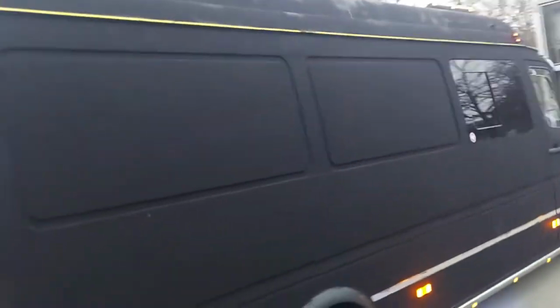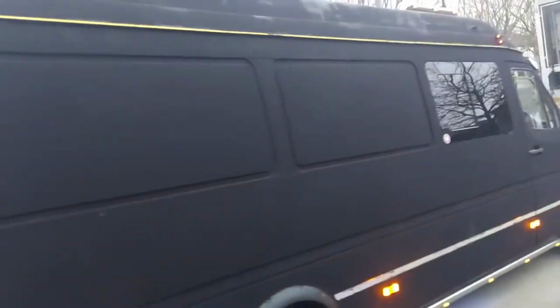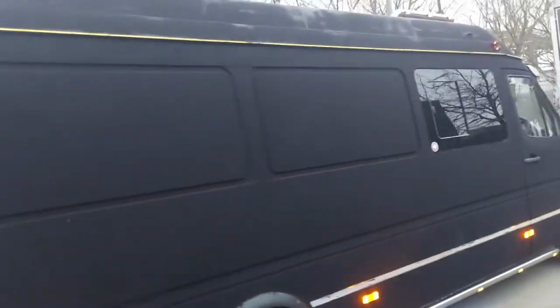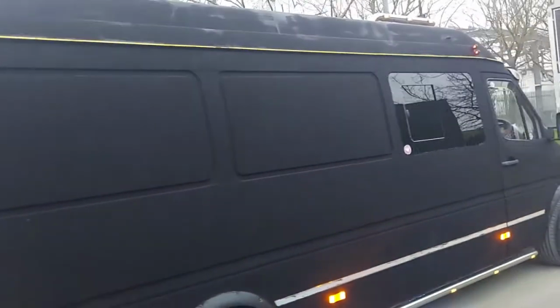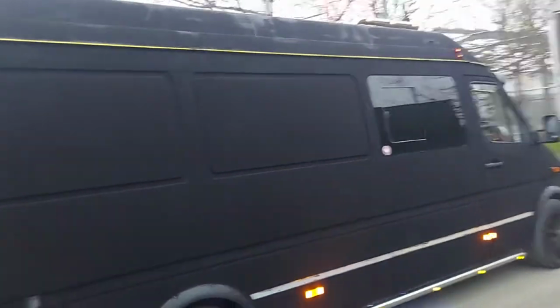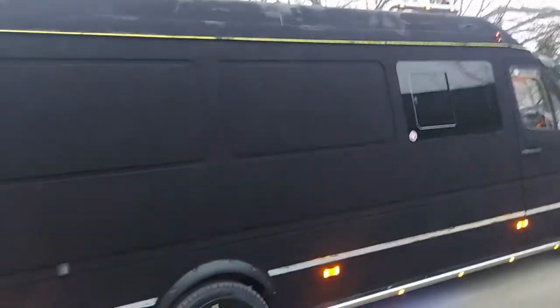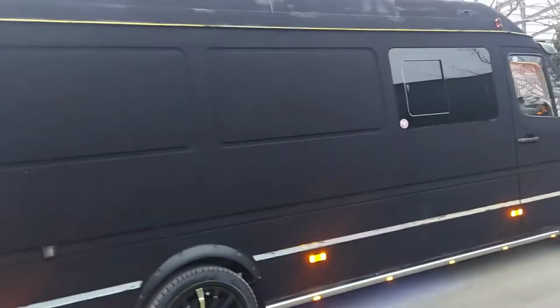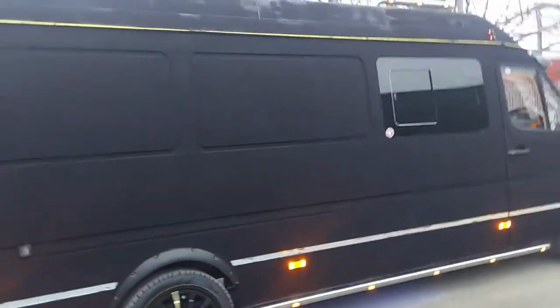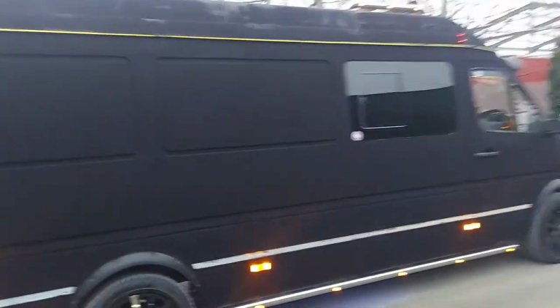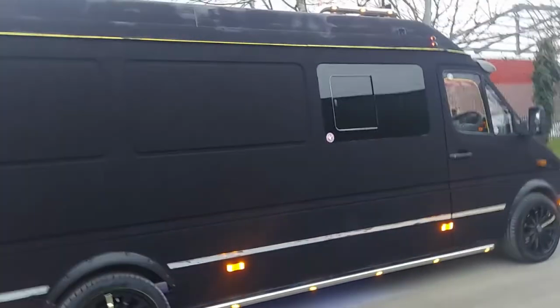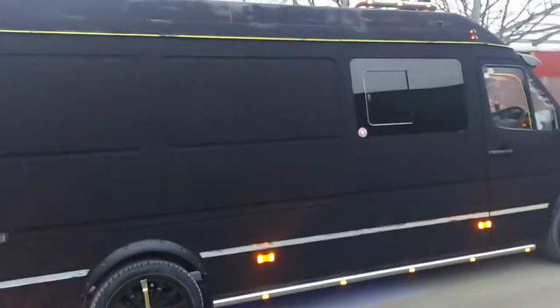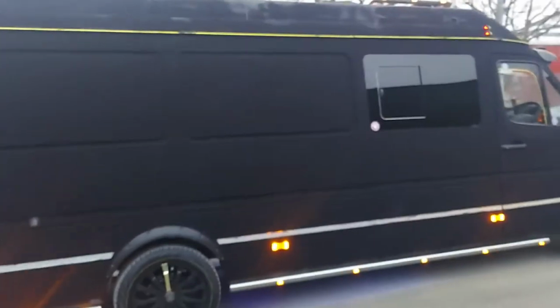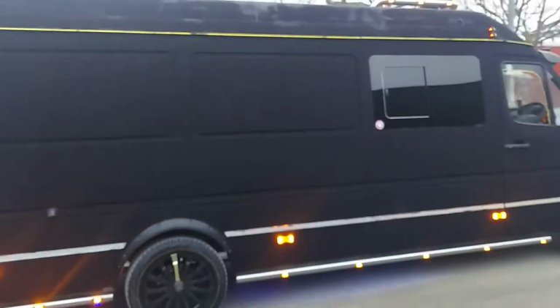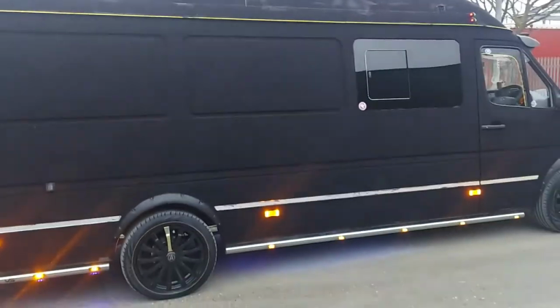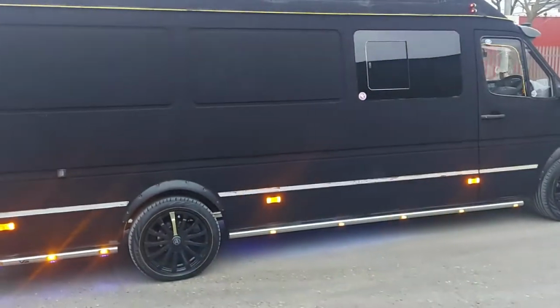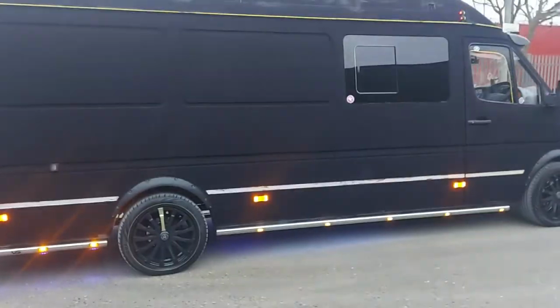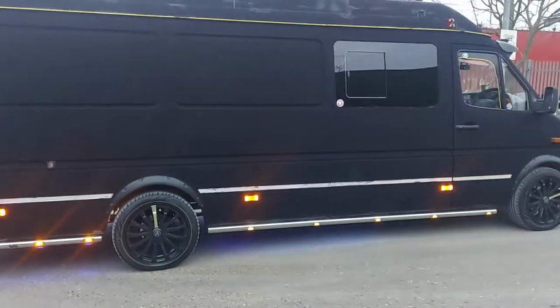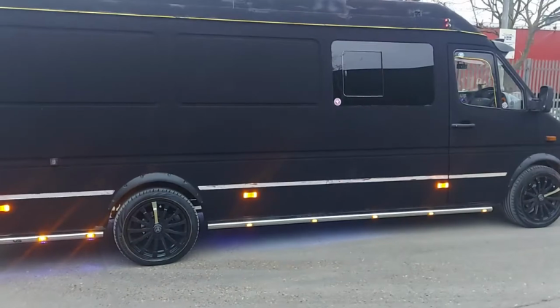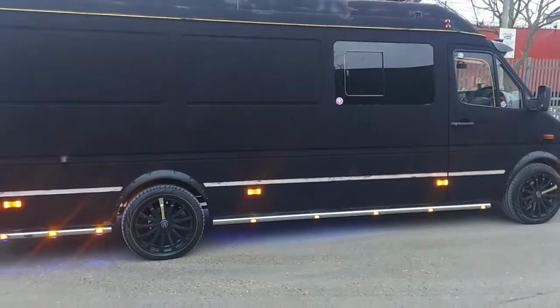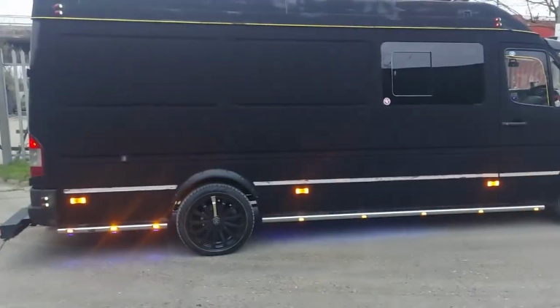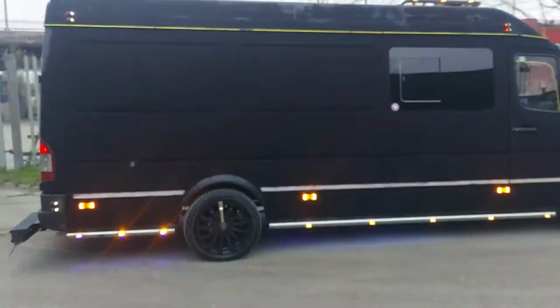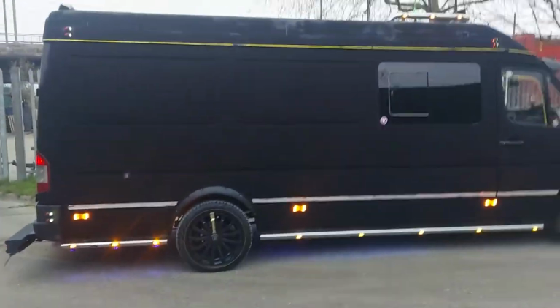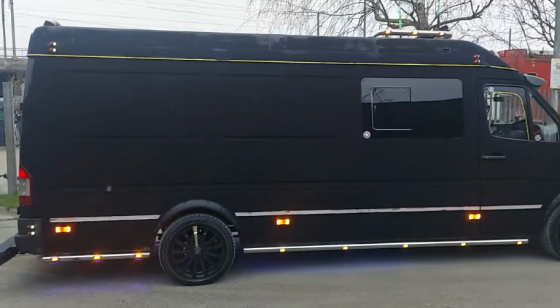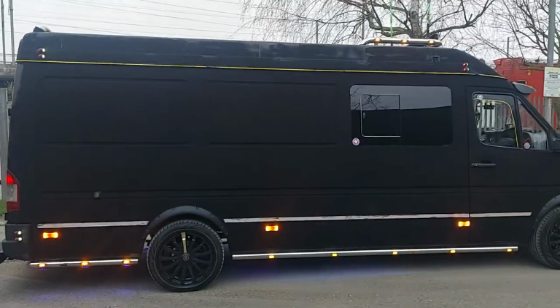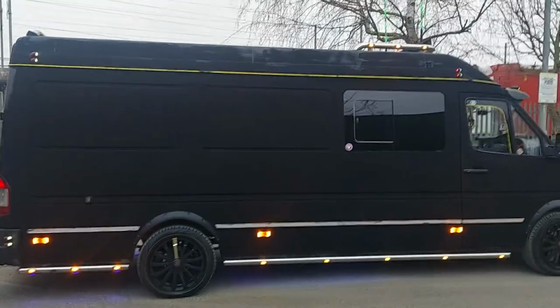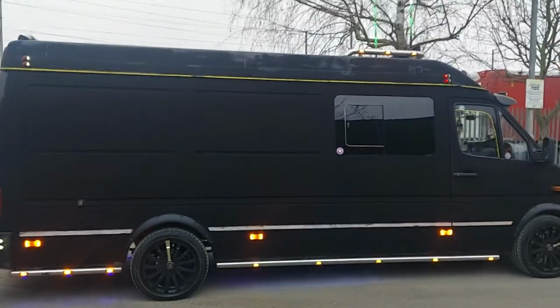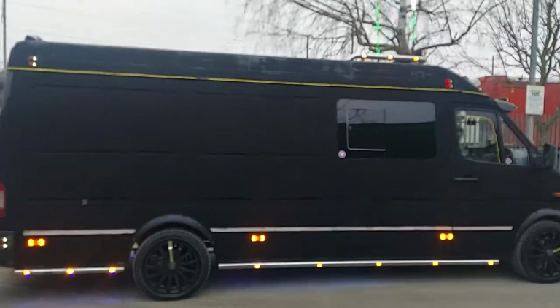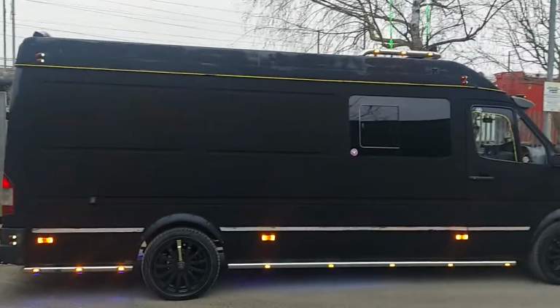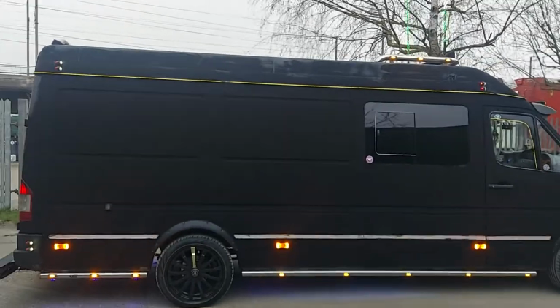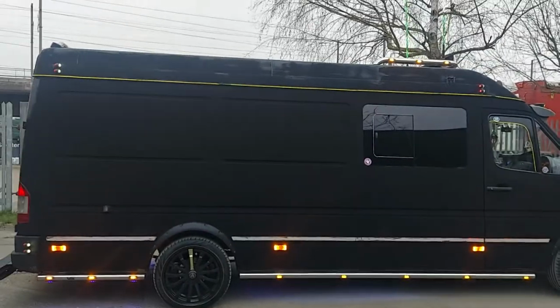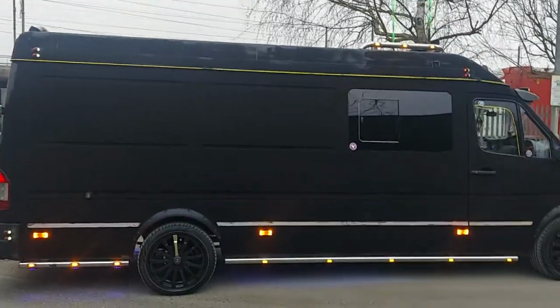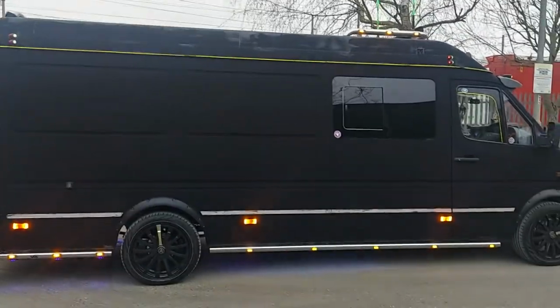First 2005 Mercedes Sprinter to be done in Musso black in the UK. Possibly Europe, maybe even the world. Who knows.